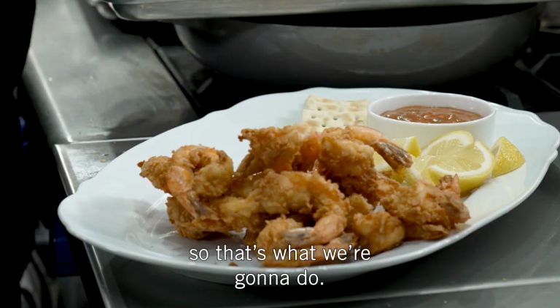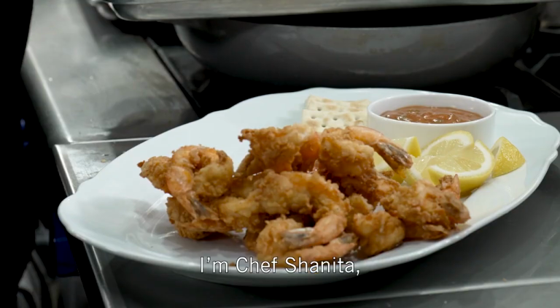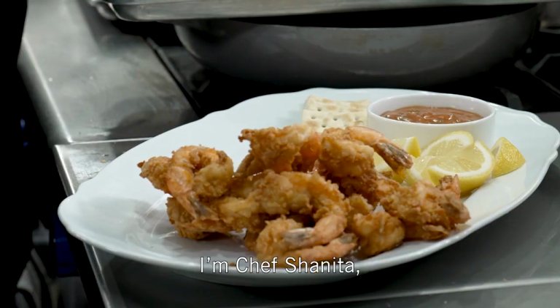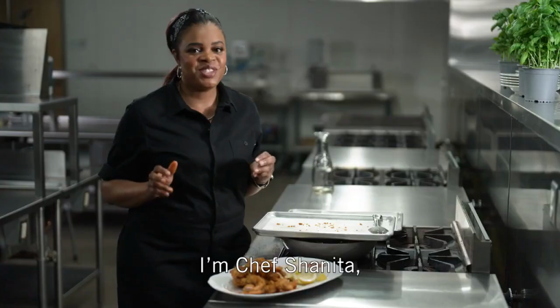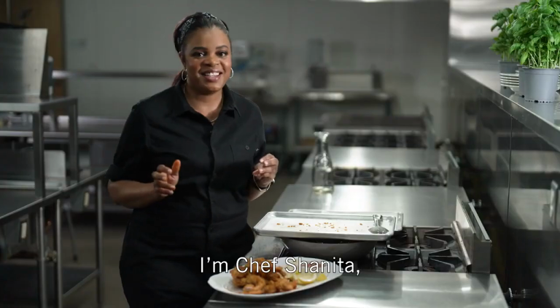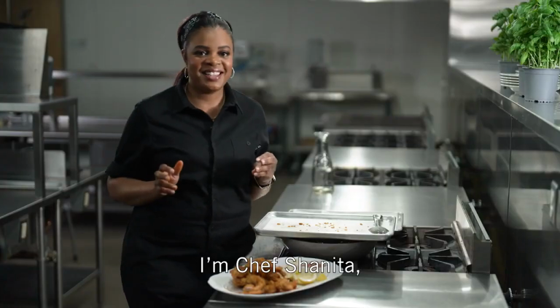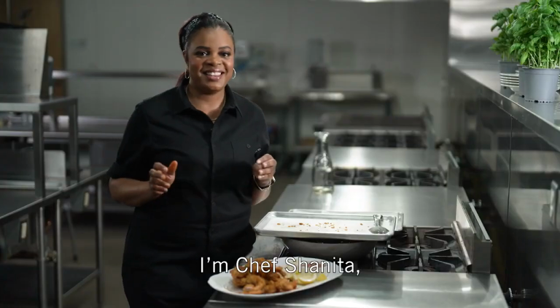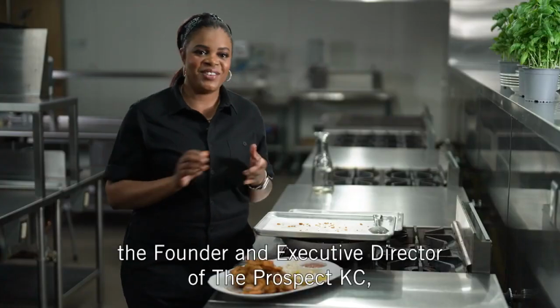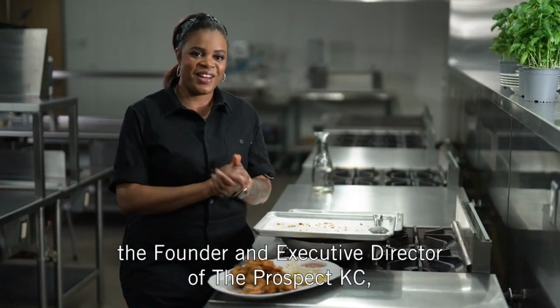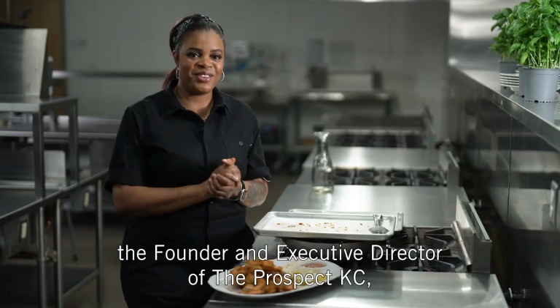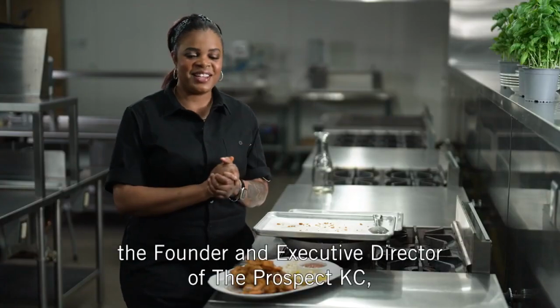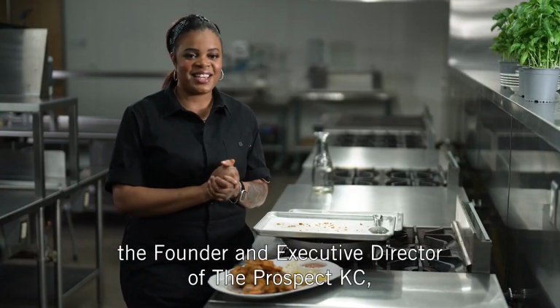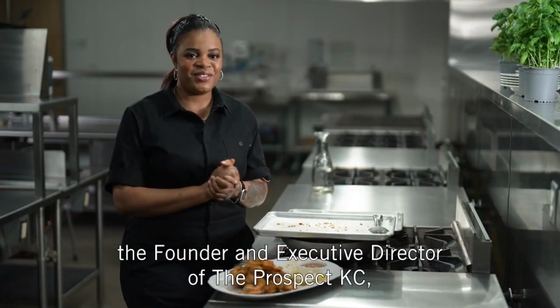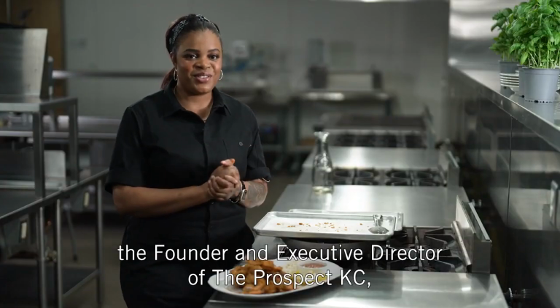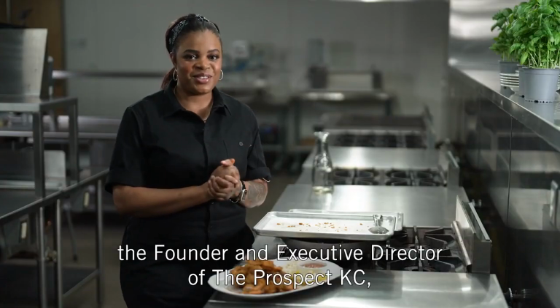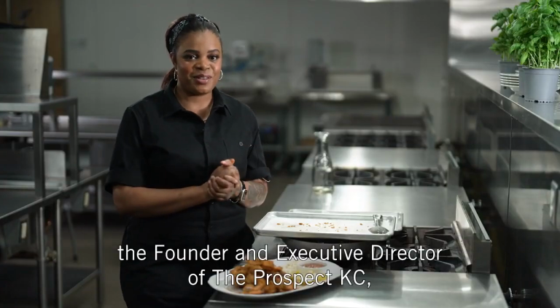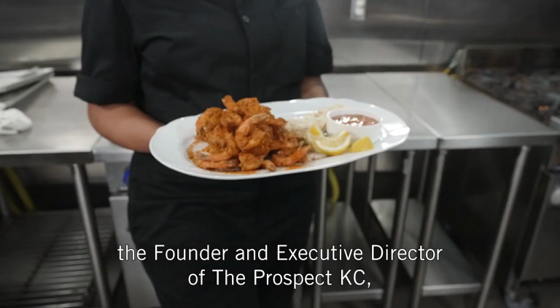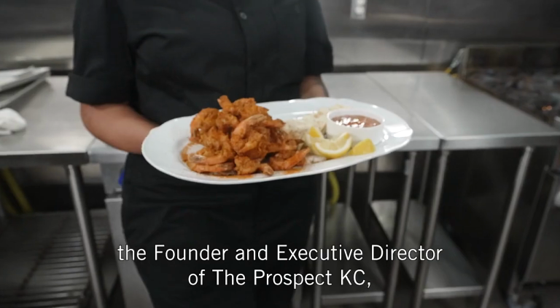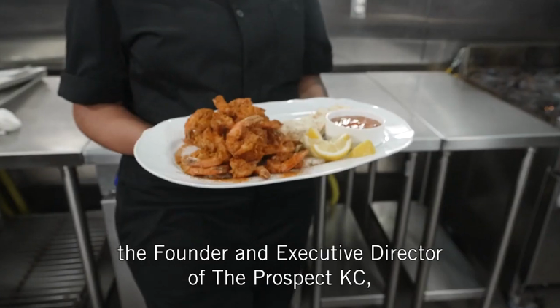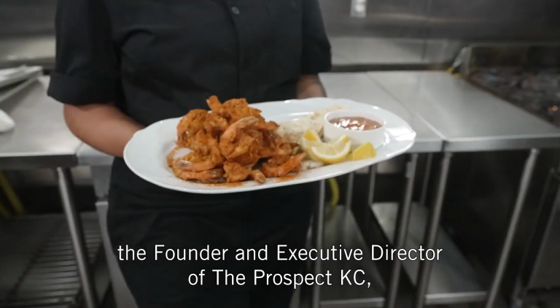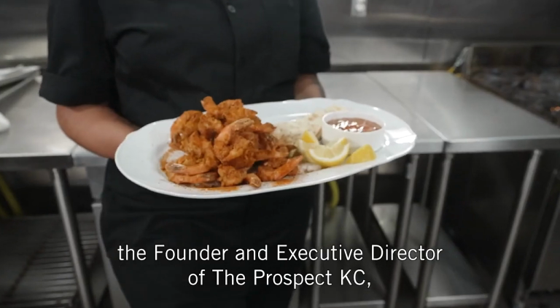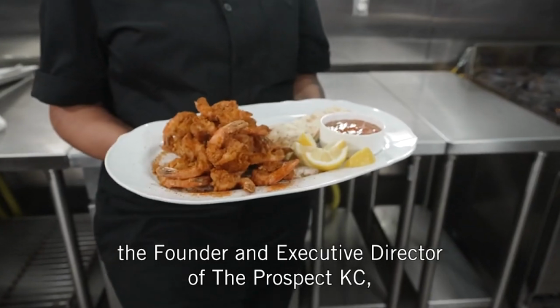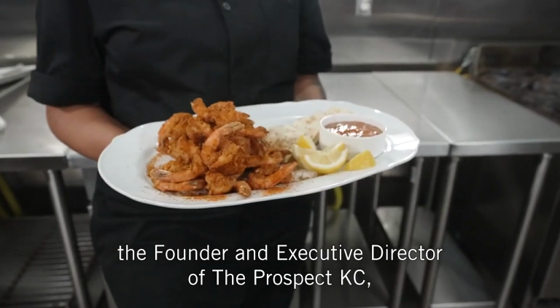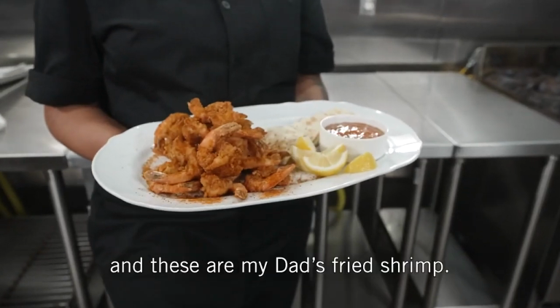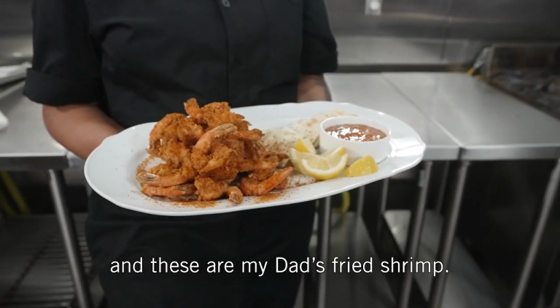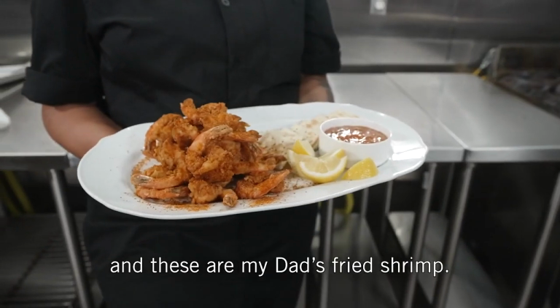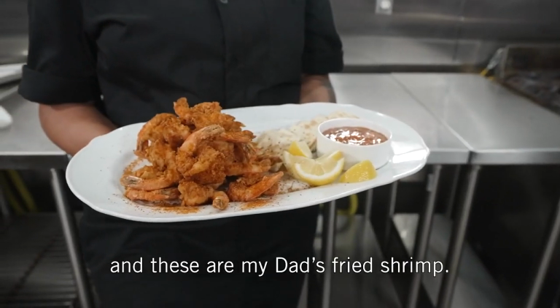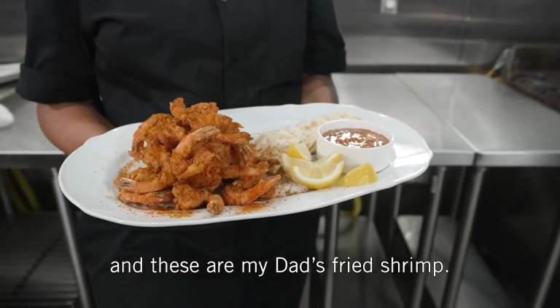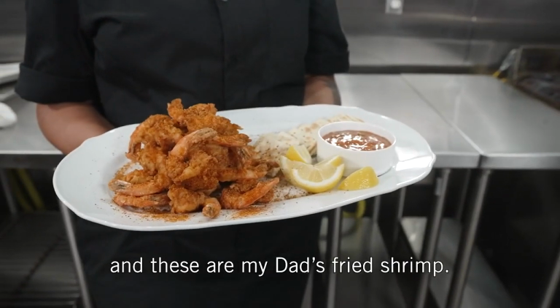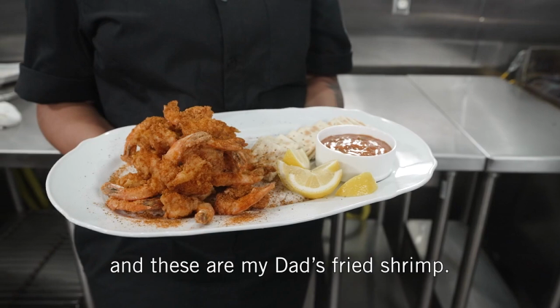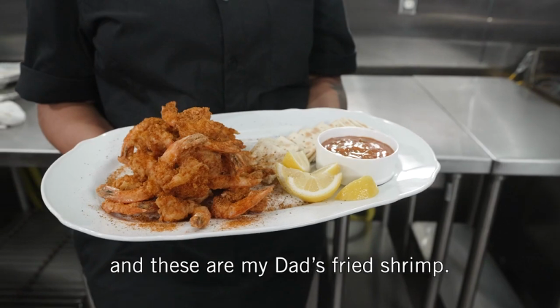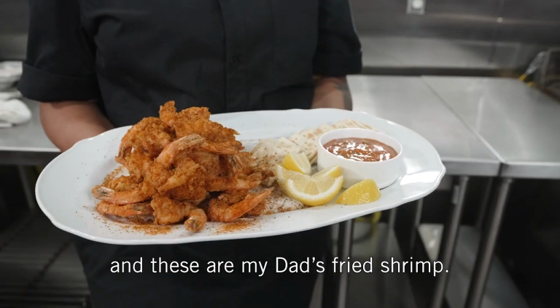I'm Chef Shanita, the founder and executive director of The Prospect KC, and these are my dad's fried shrimp.